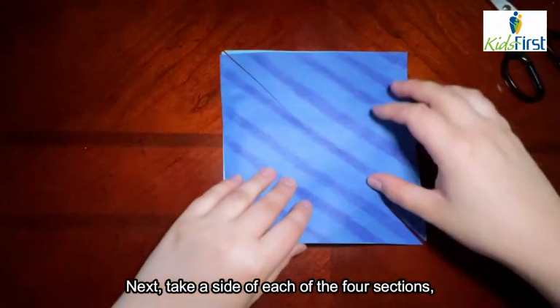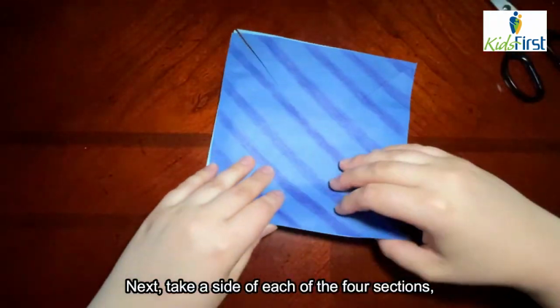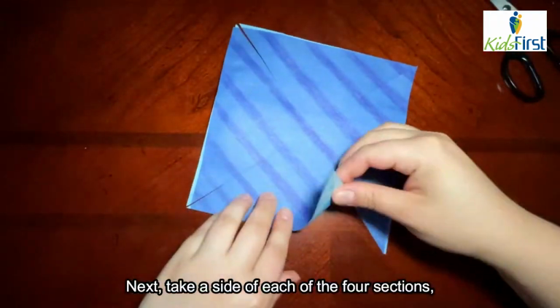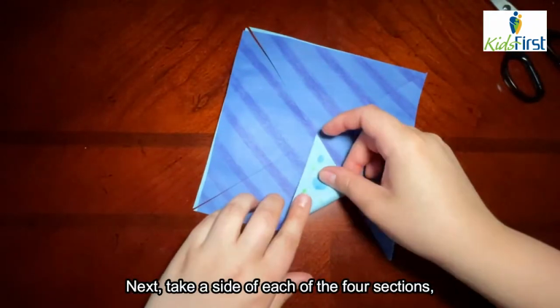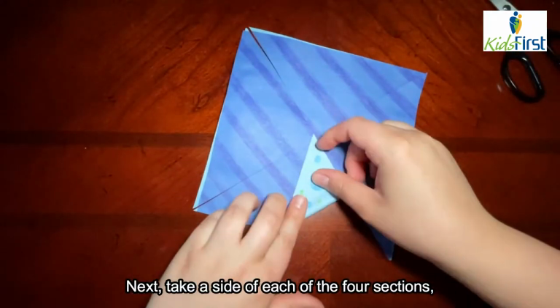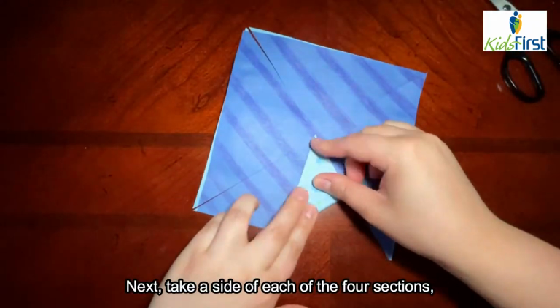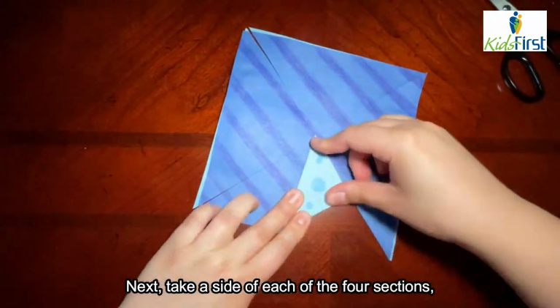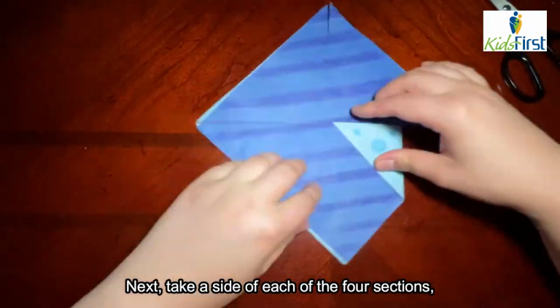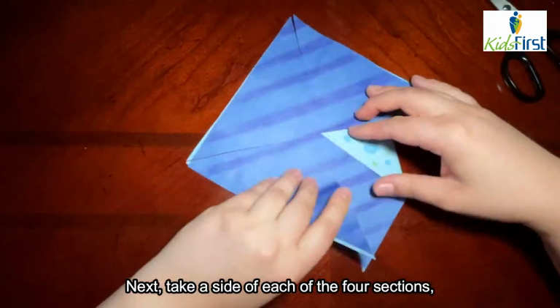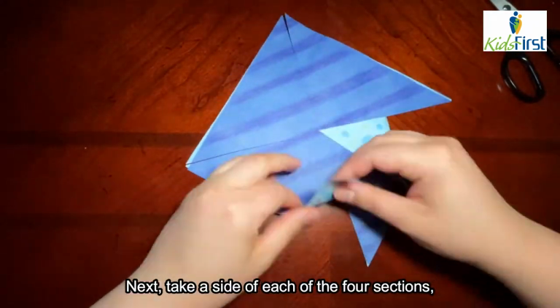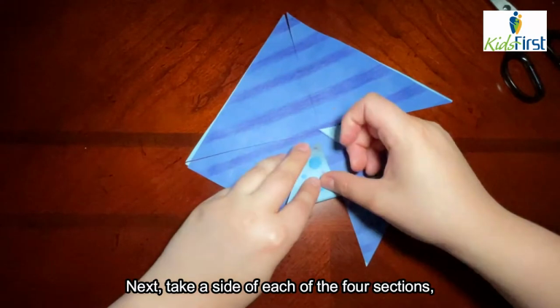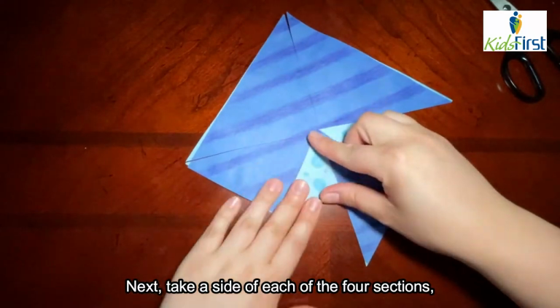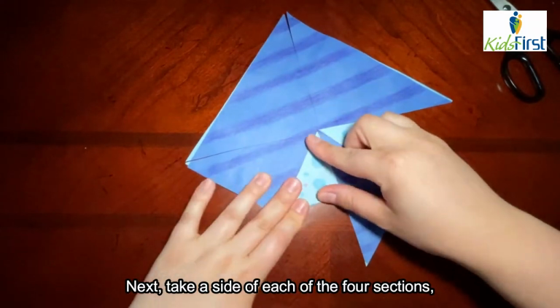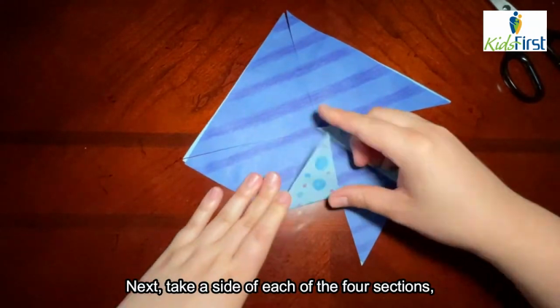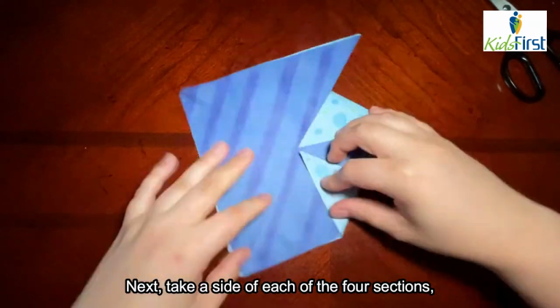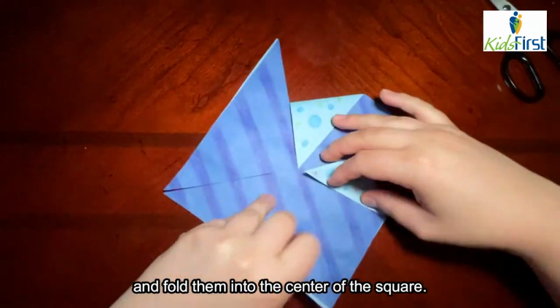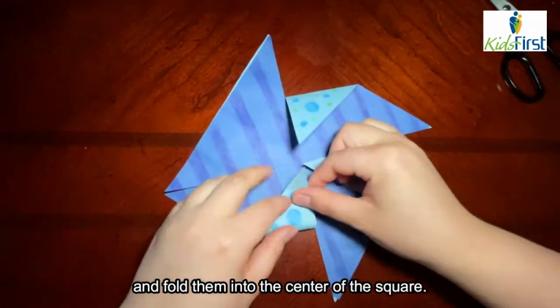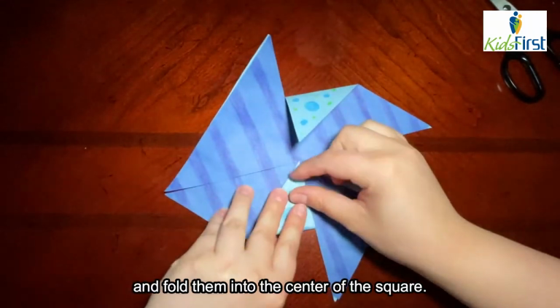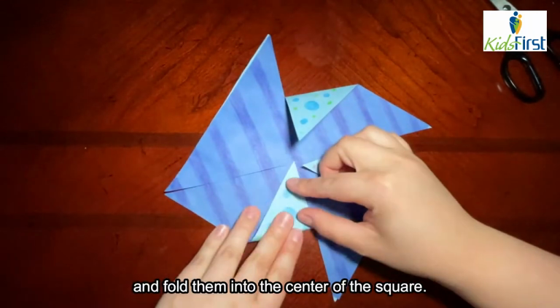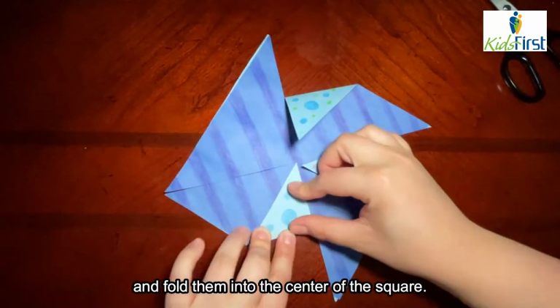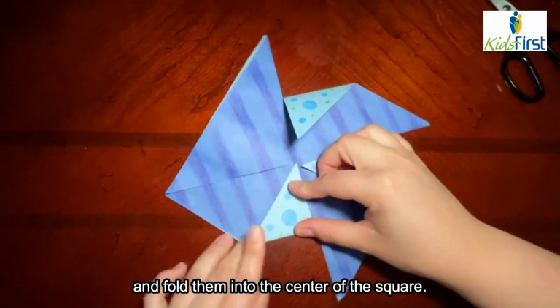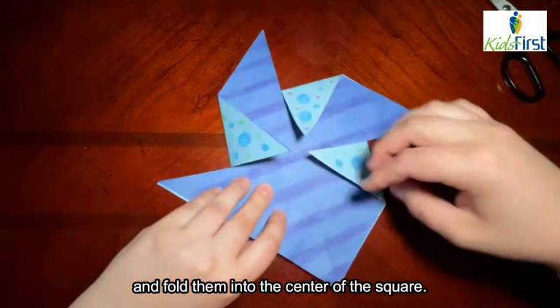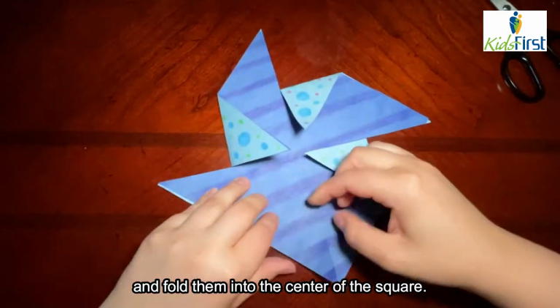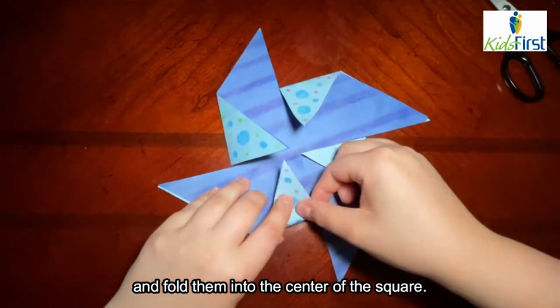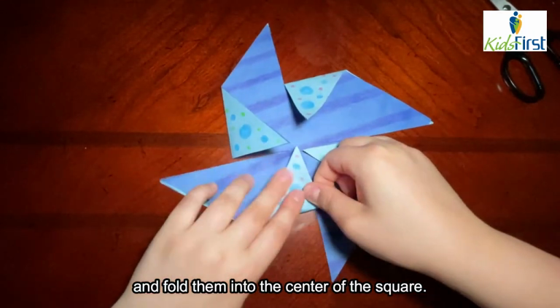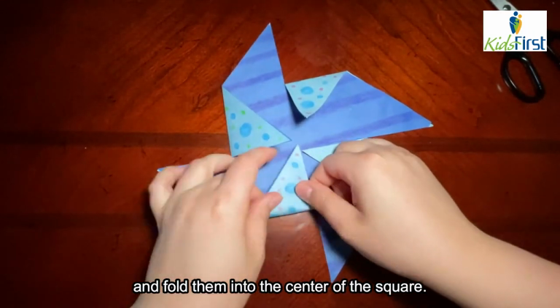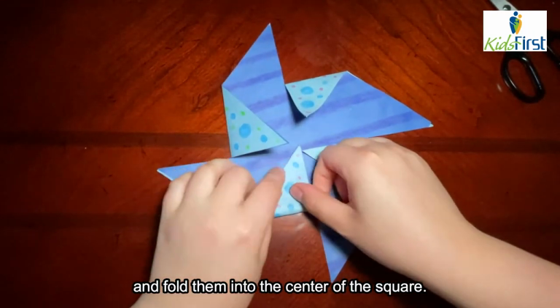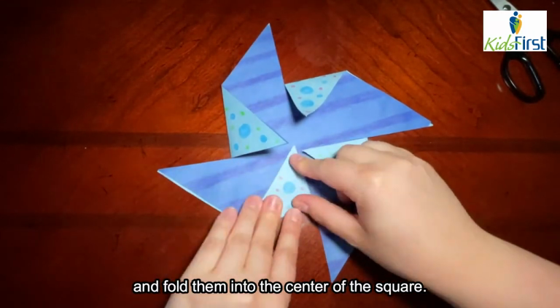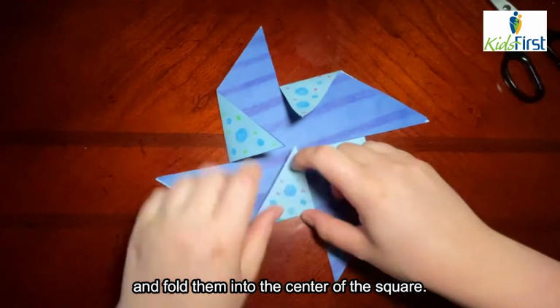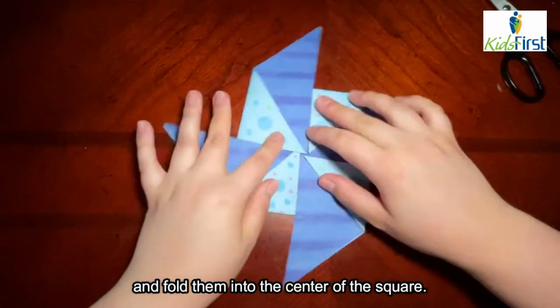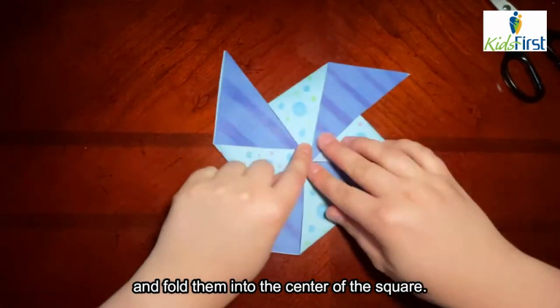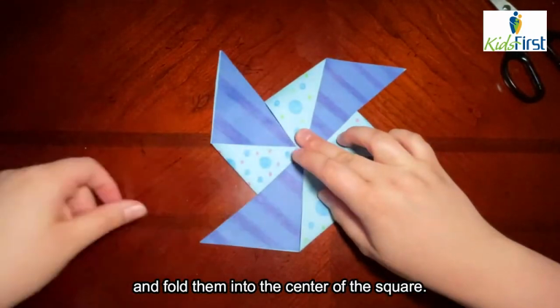Next, take a side of each of the four sections and fold them into the center of the square.